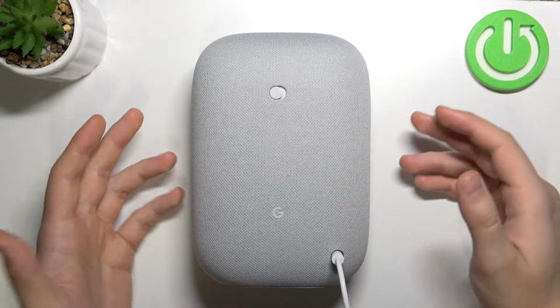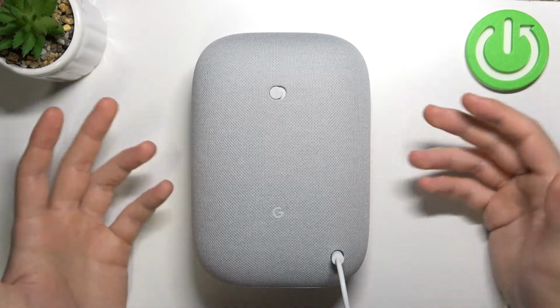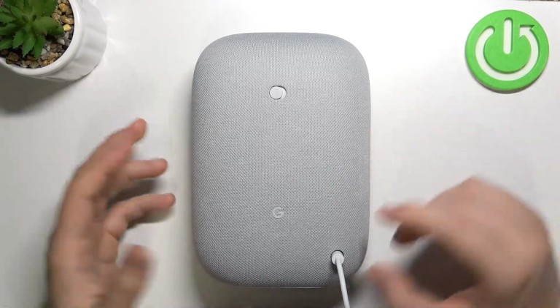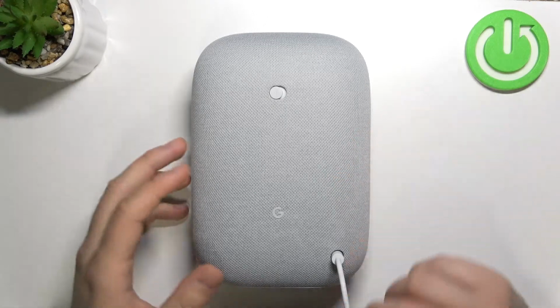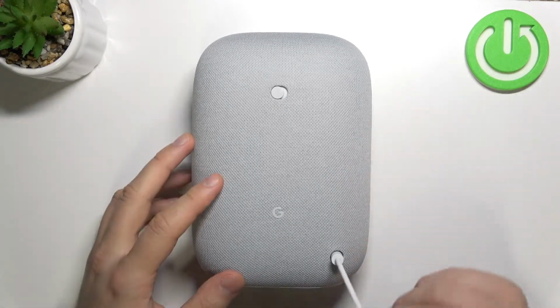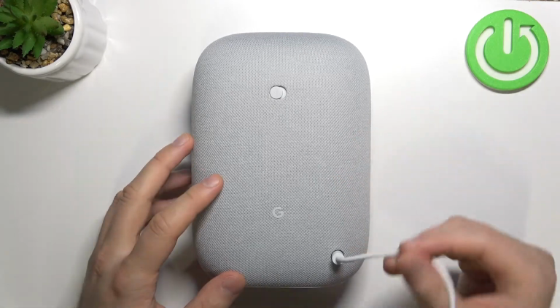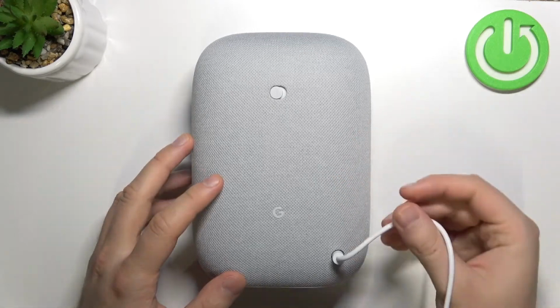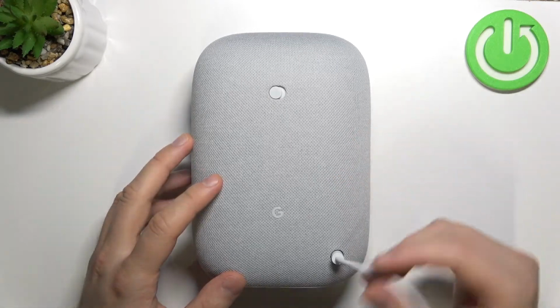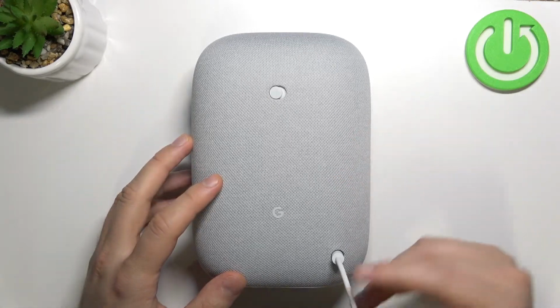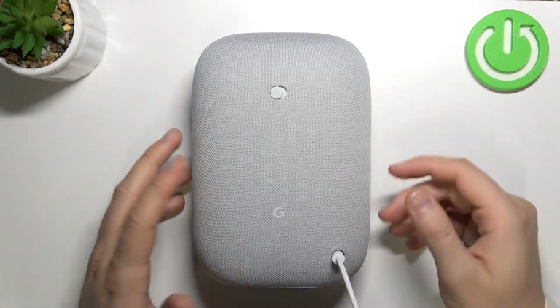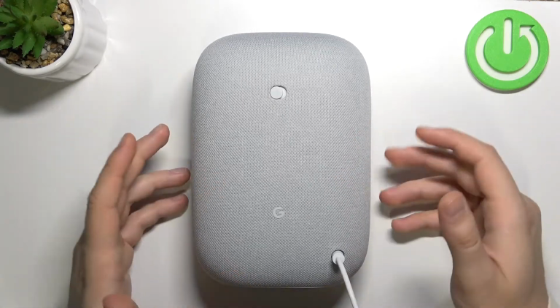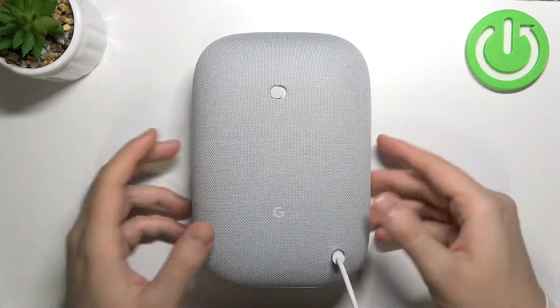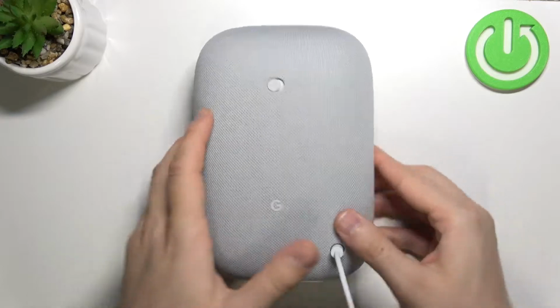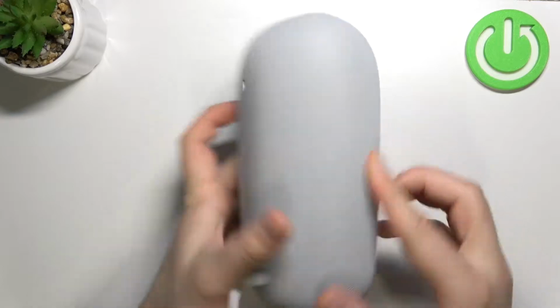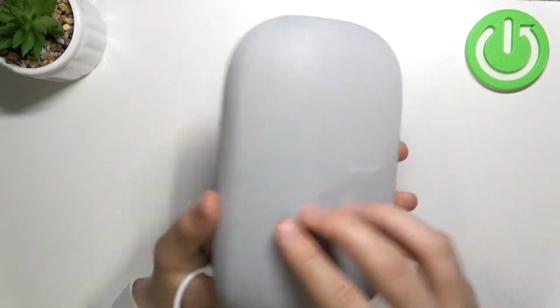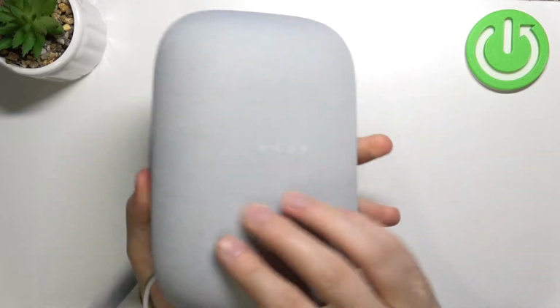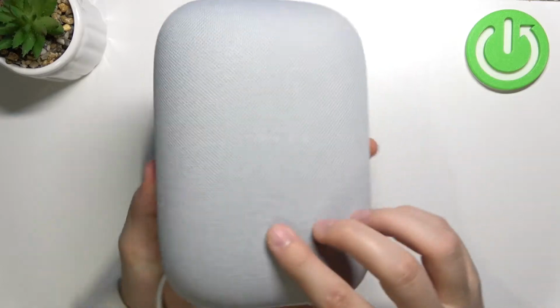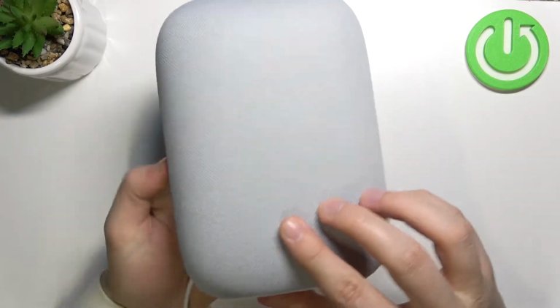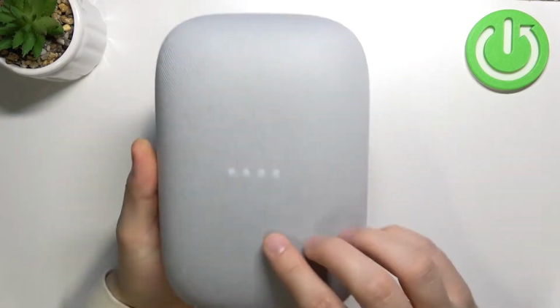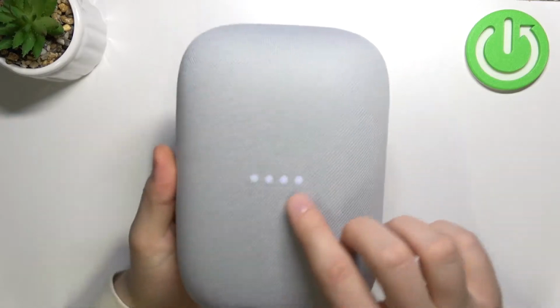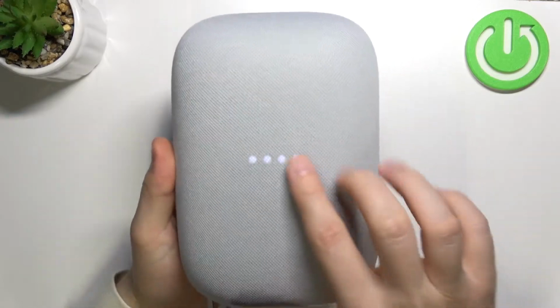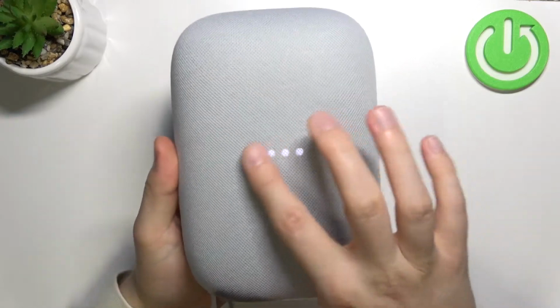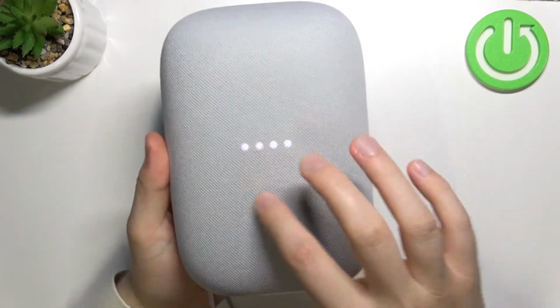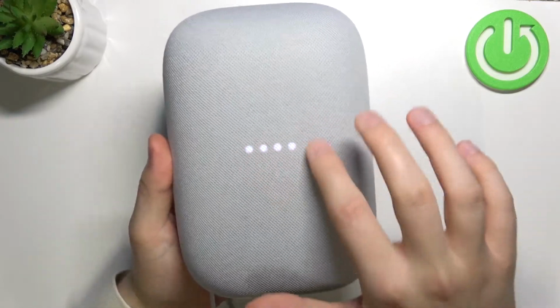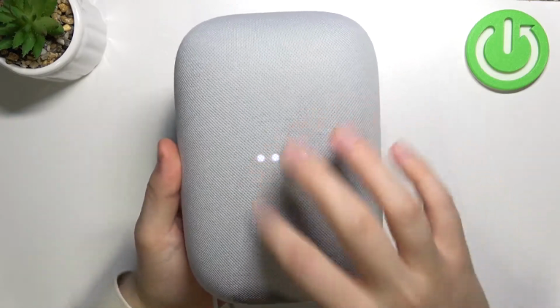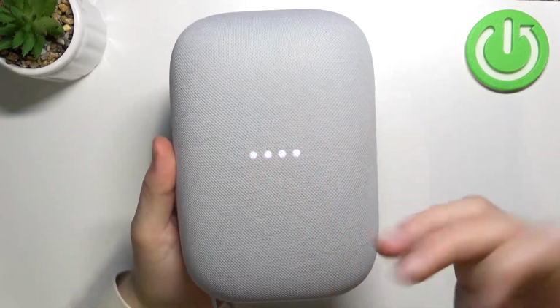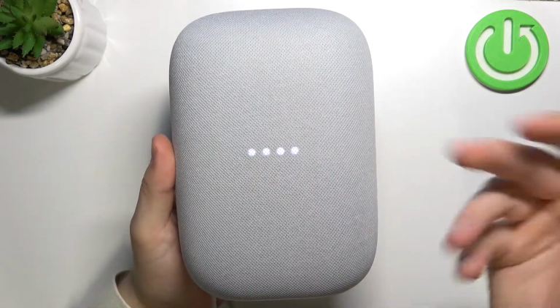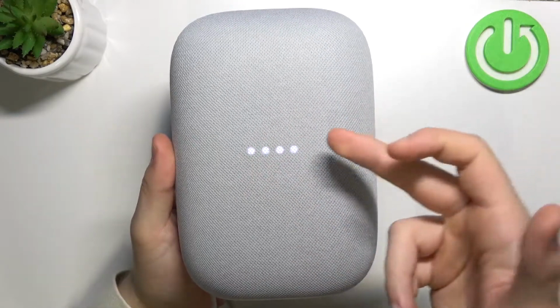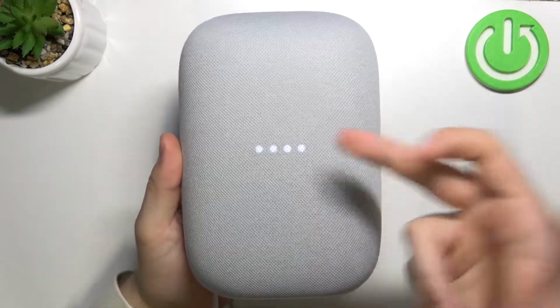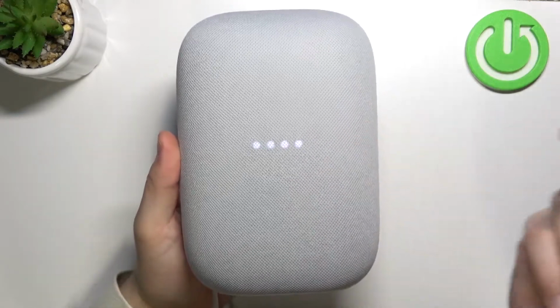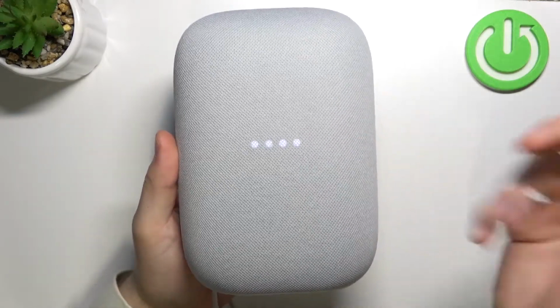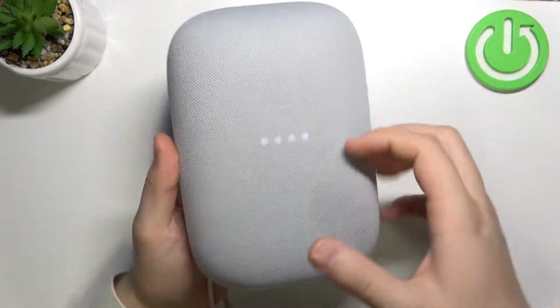So, first when we are connected to electricity, you can just take a look on the back. As you can see, everything is fine — the device is turned on.